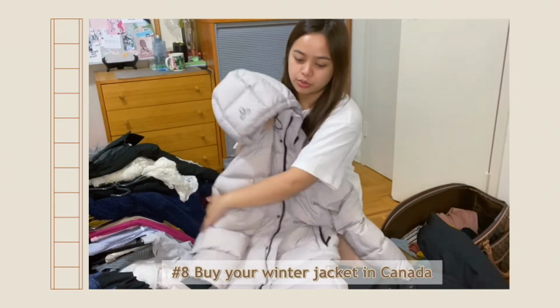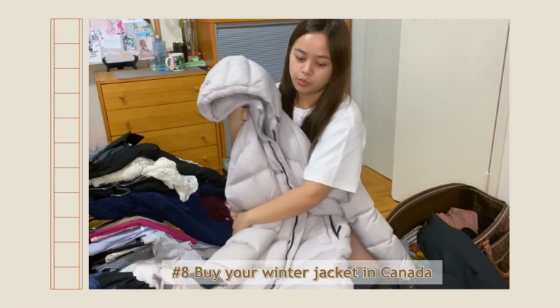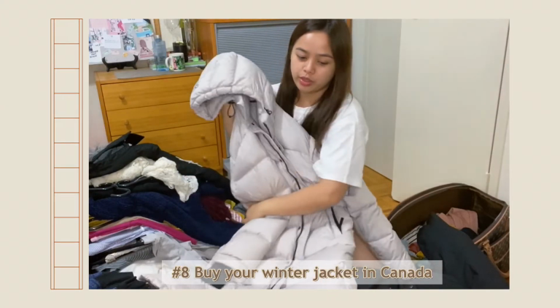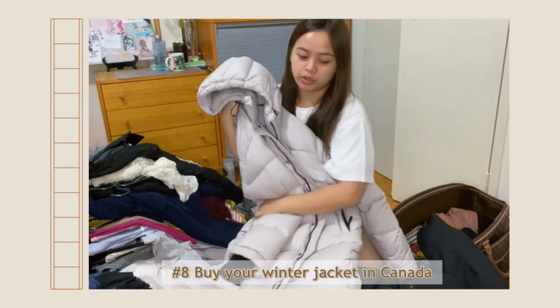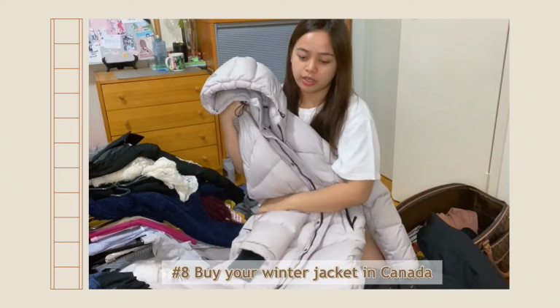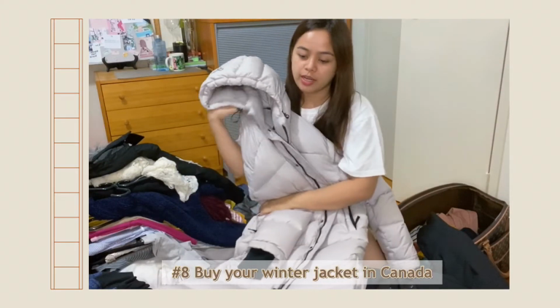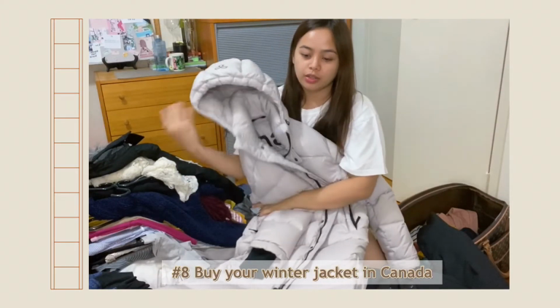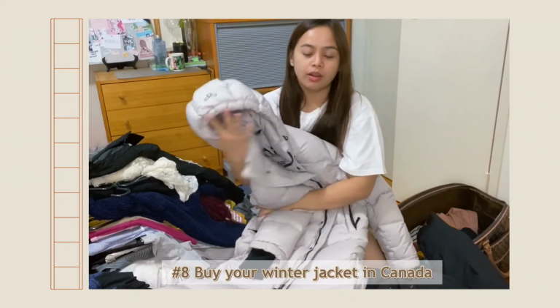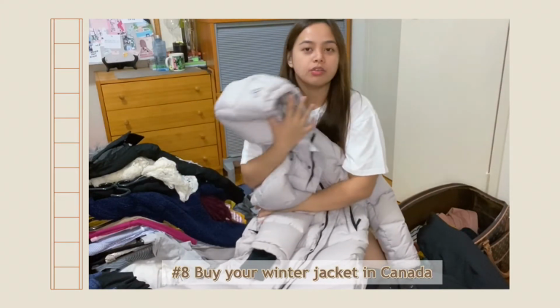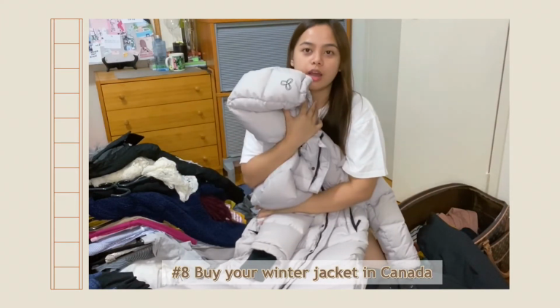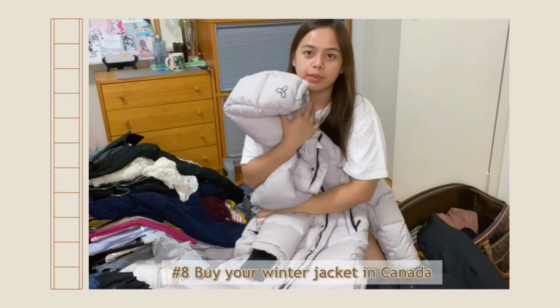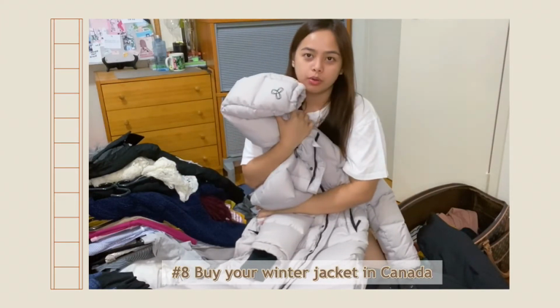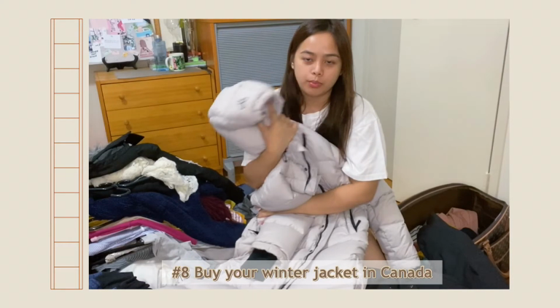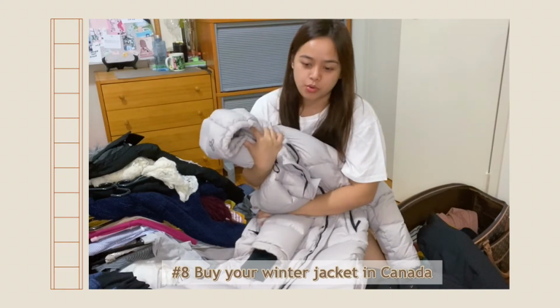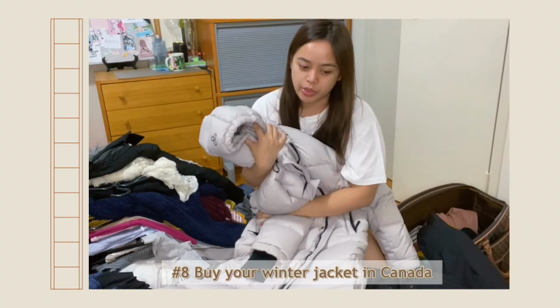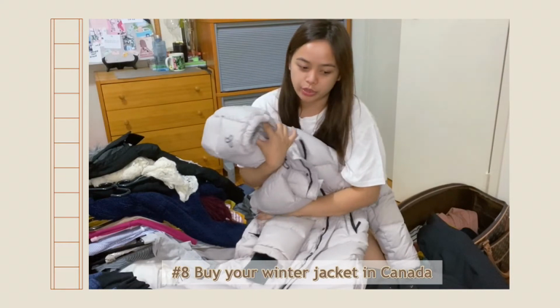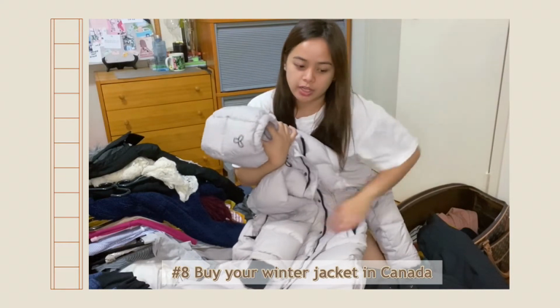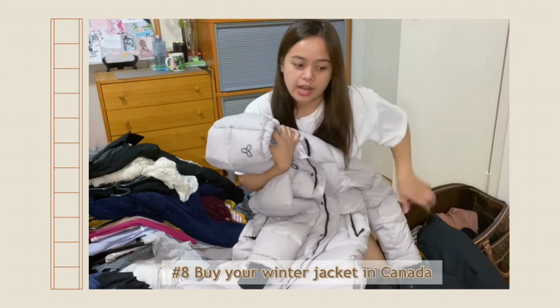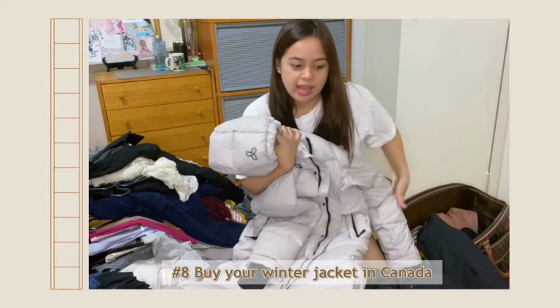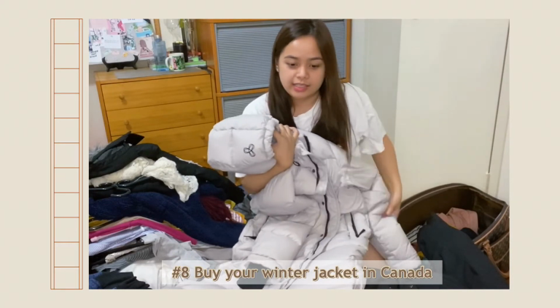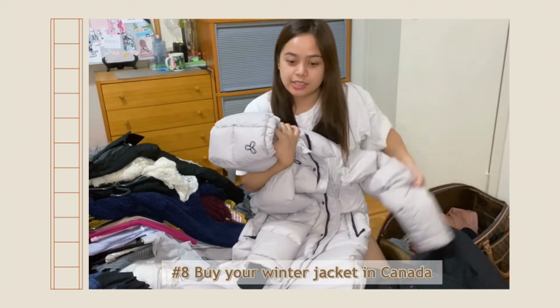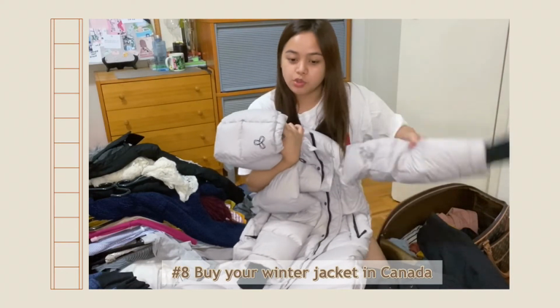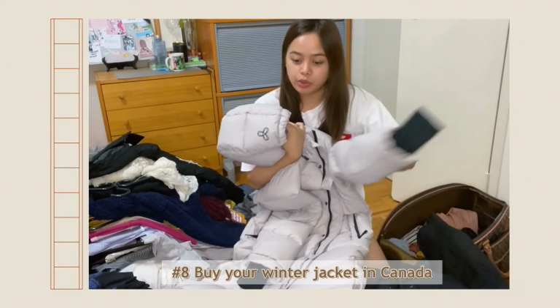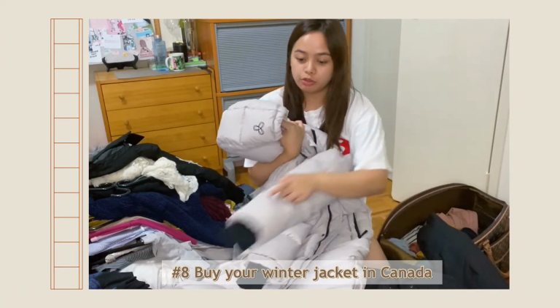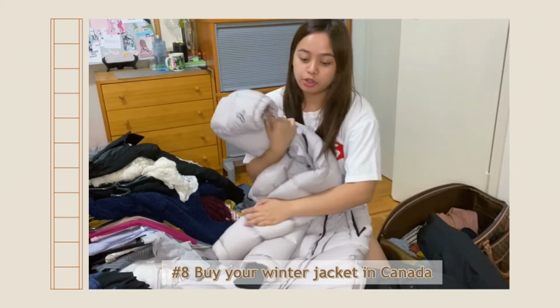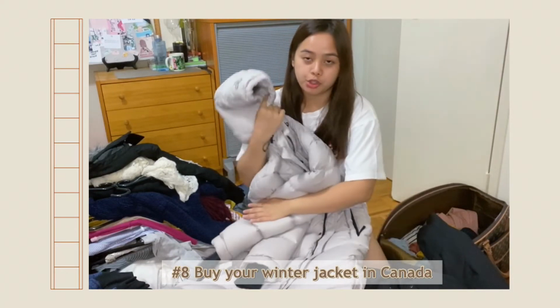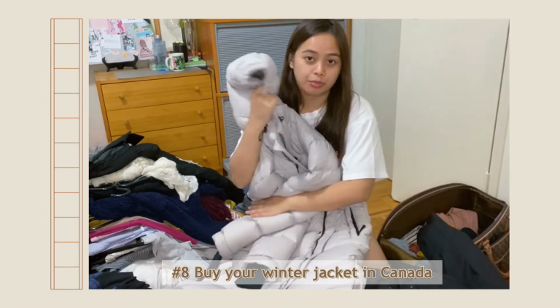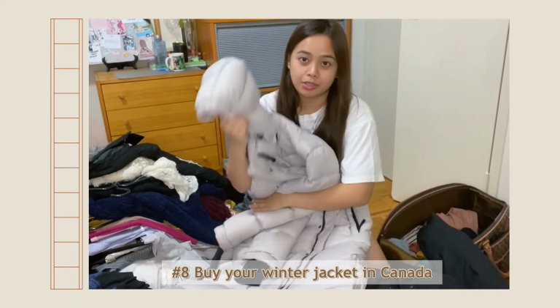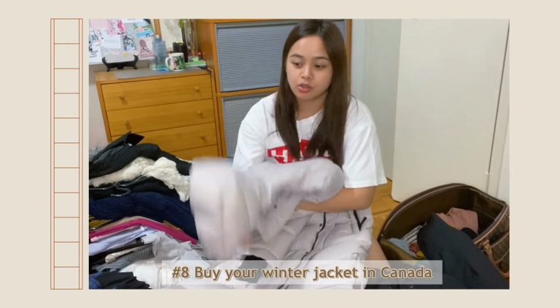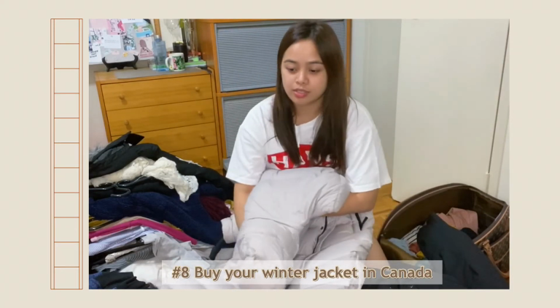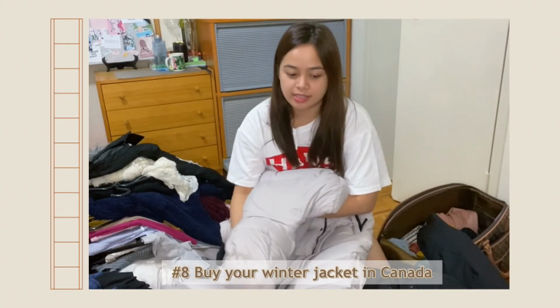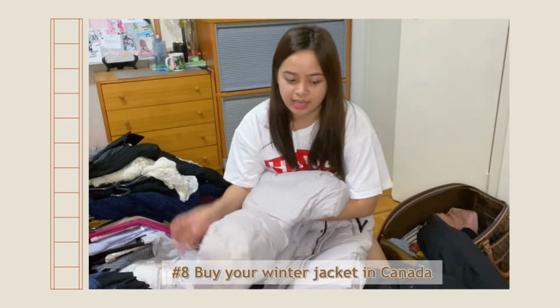I survived winter with this jacket. This was the only jacket I wore the whole winter, and this coming winter I'm definitely going to use it again.